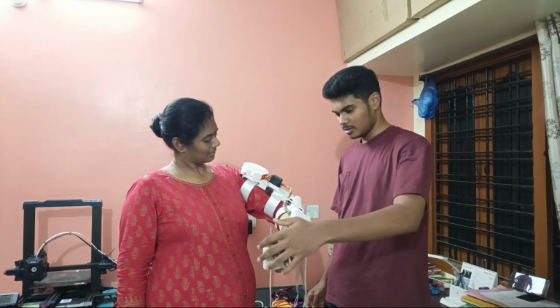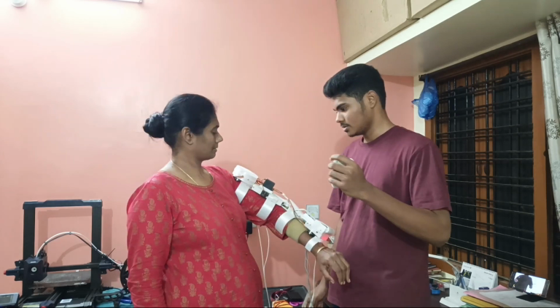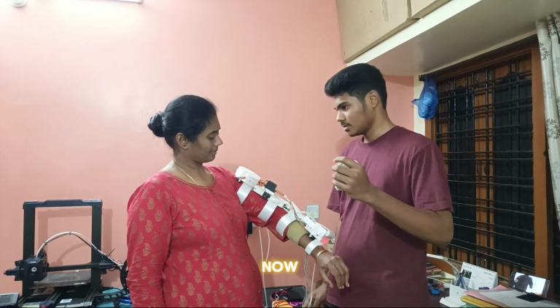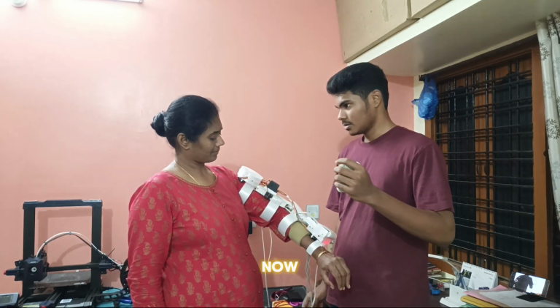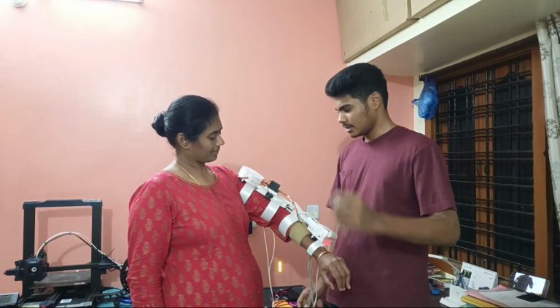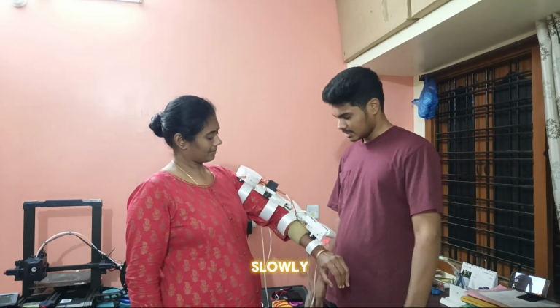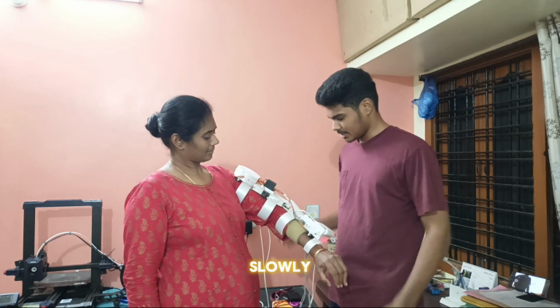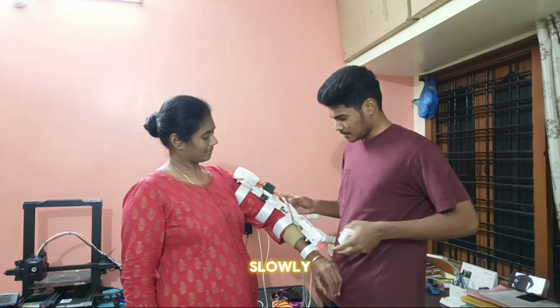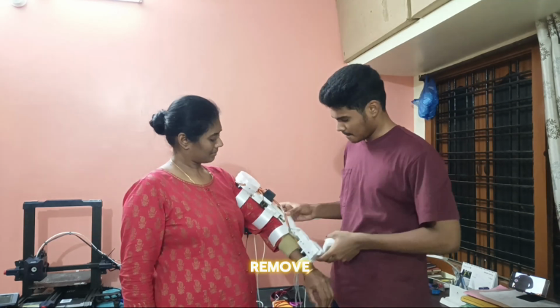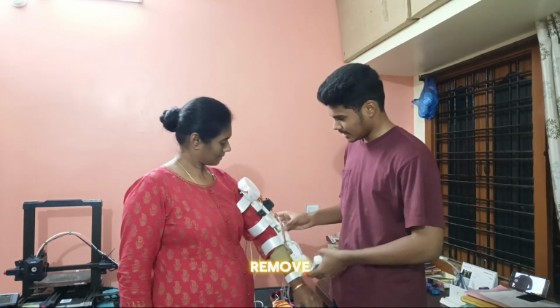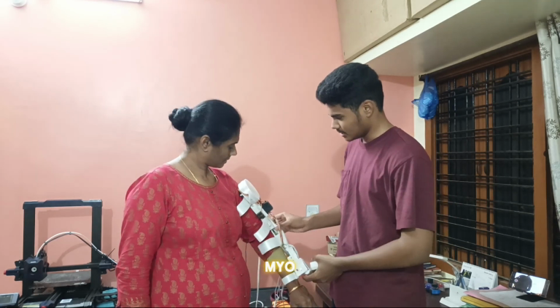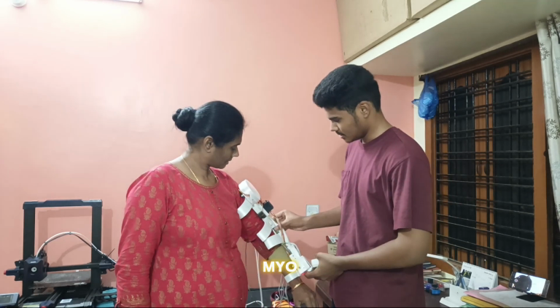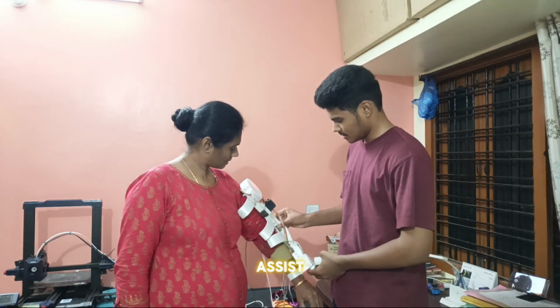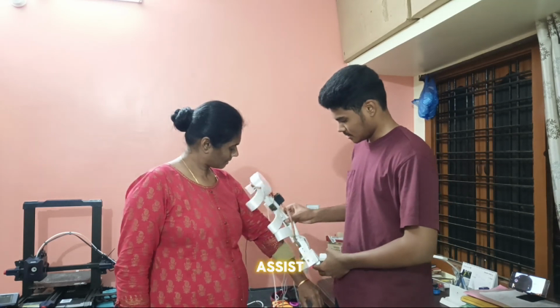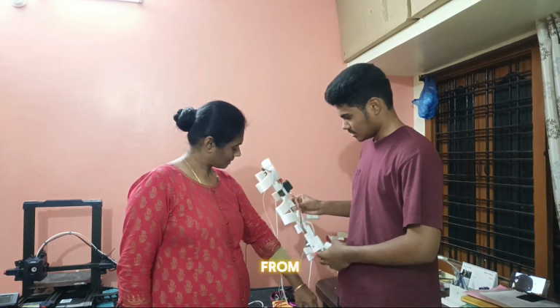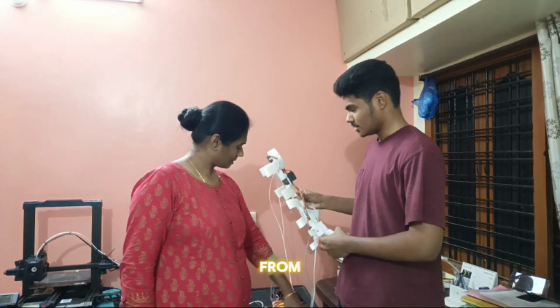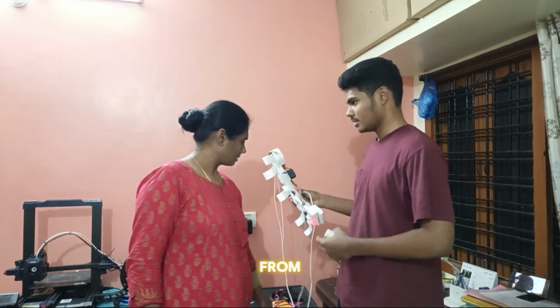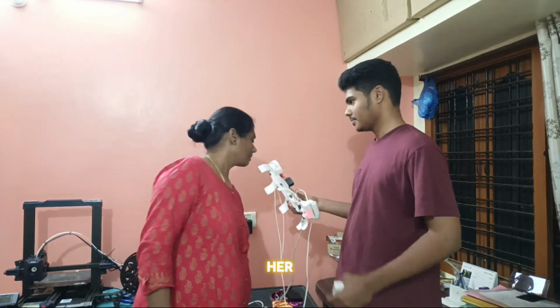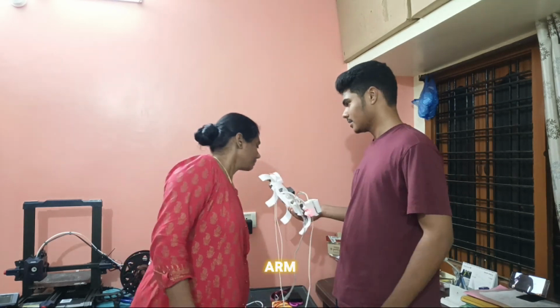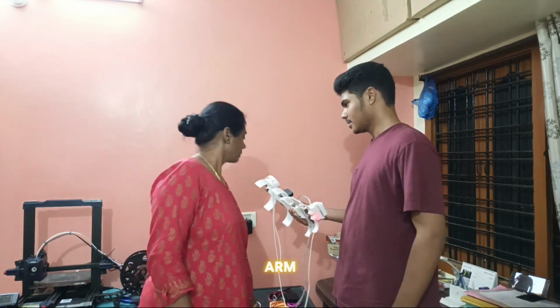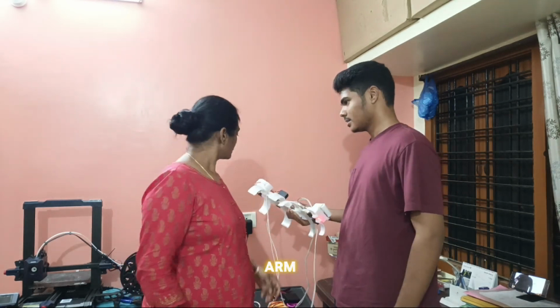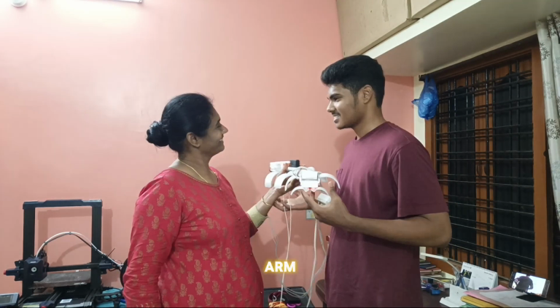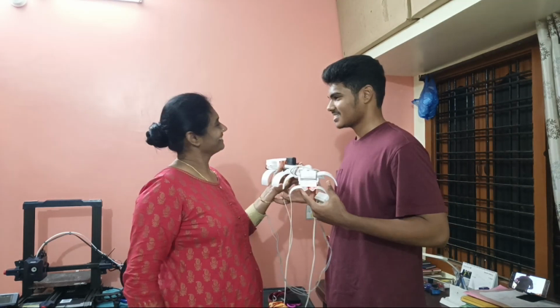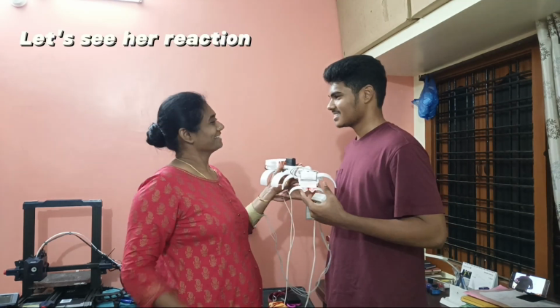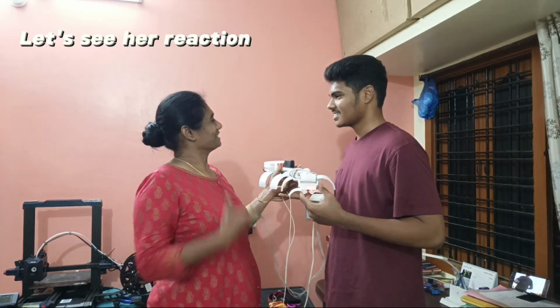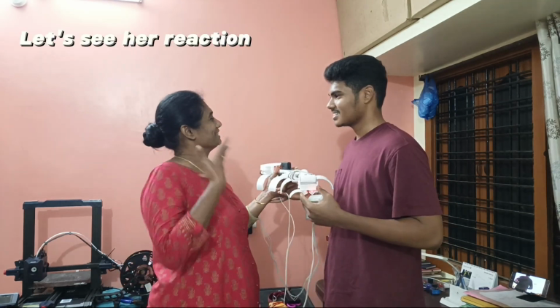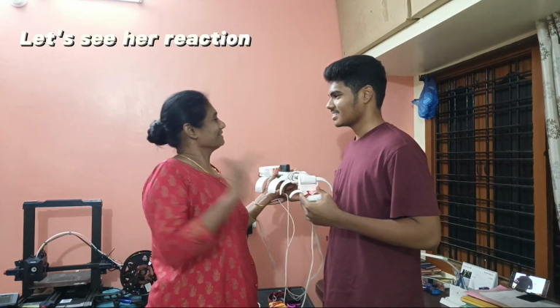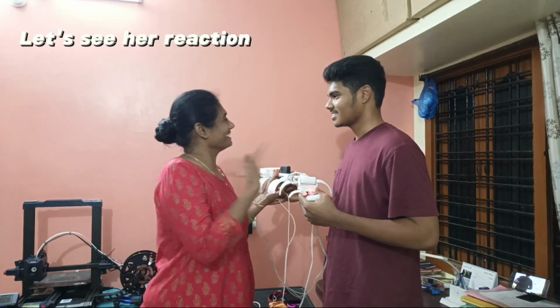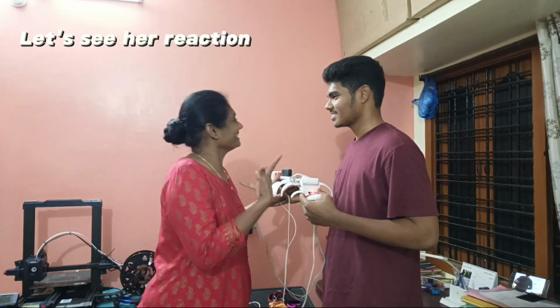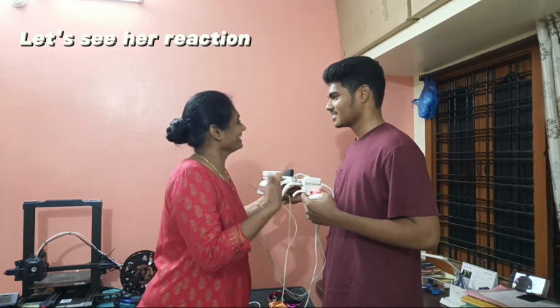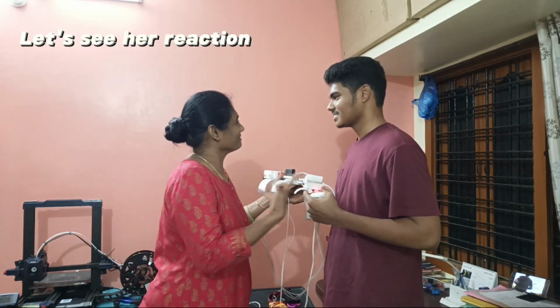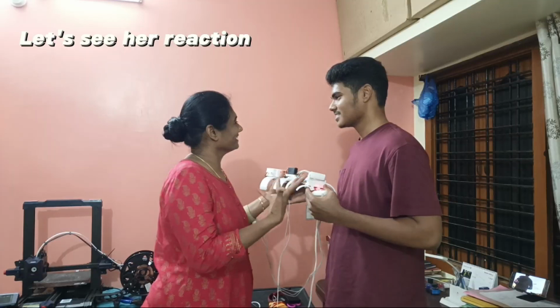Now I slowly remove the Myo Assist from her arm.